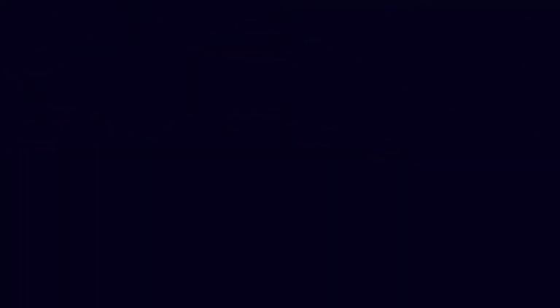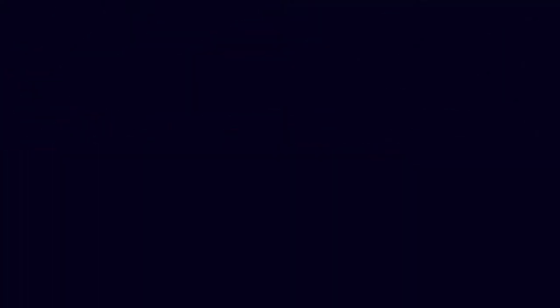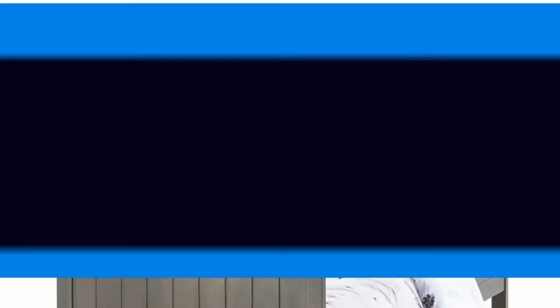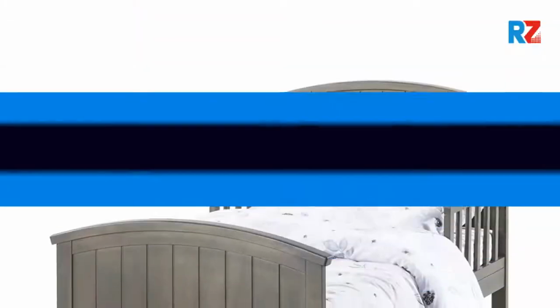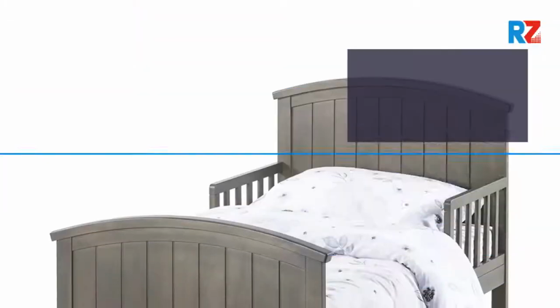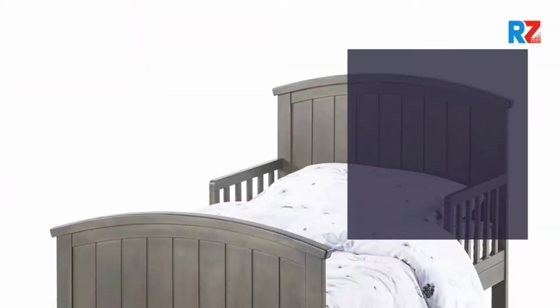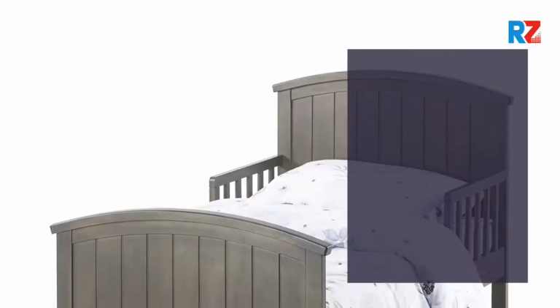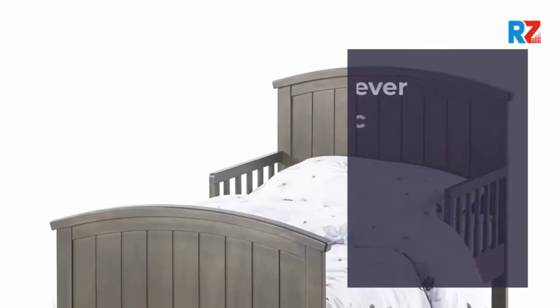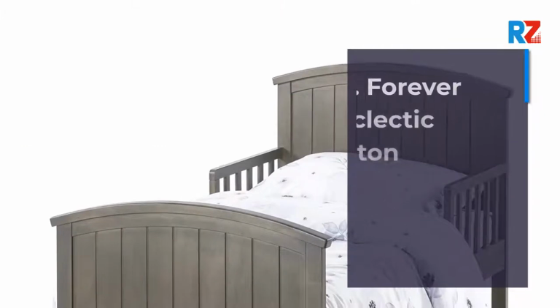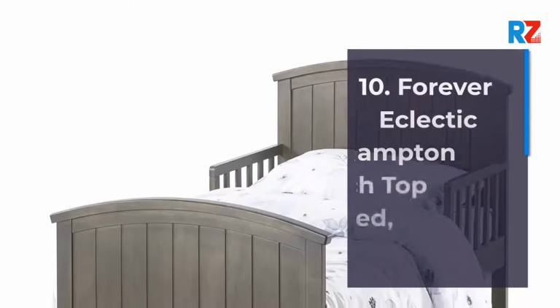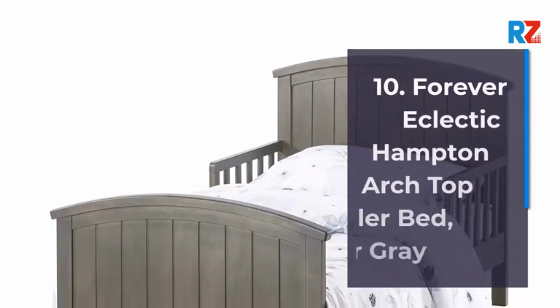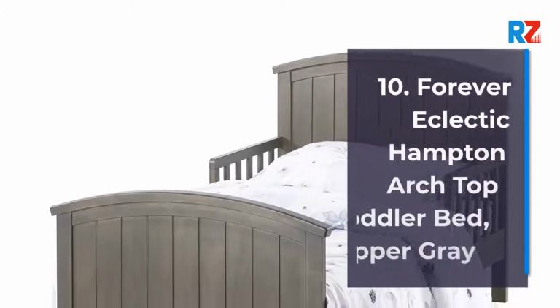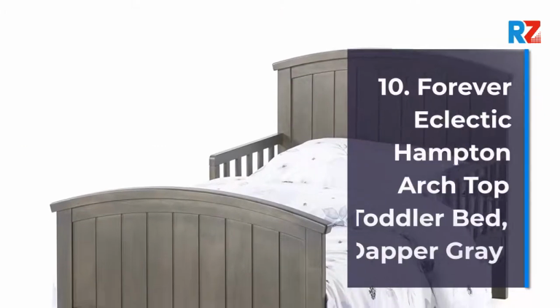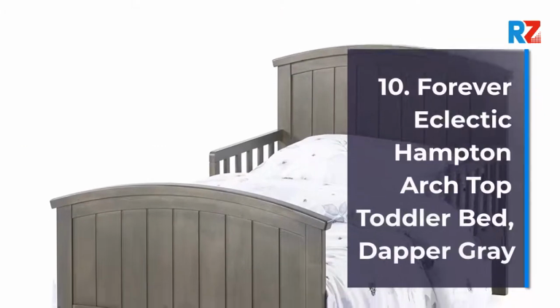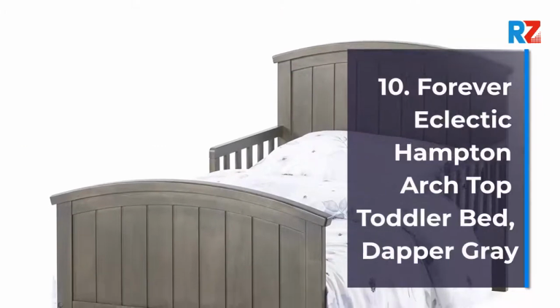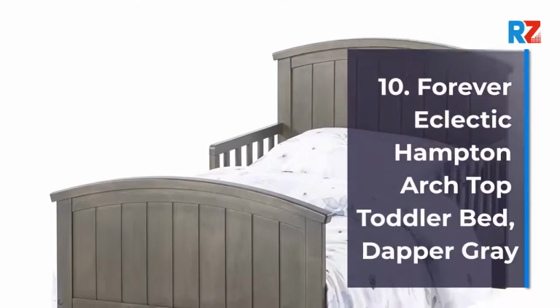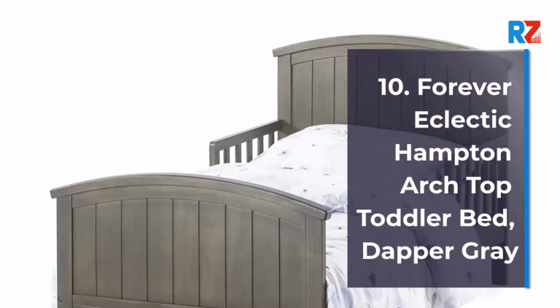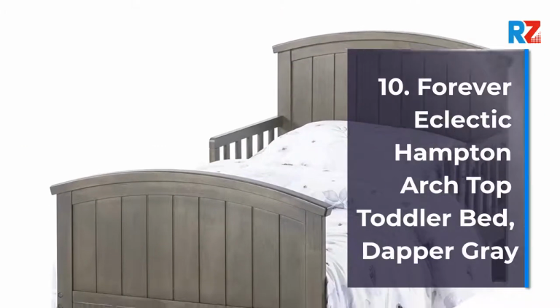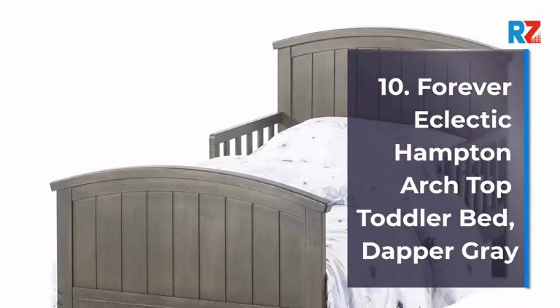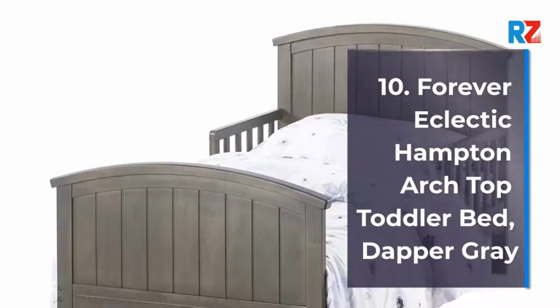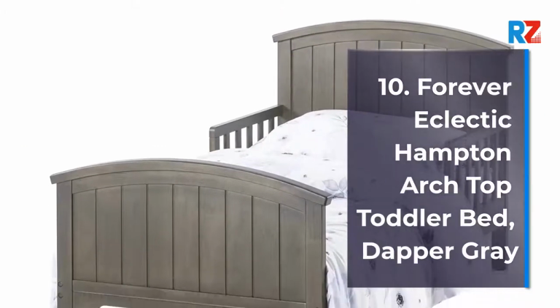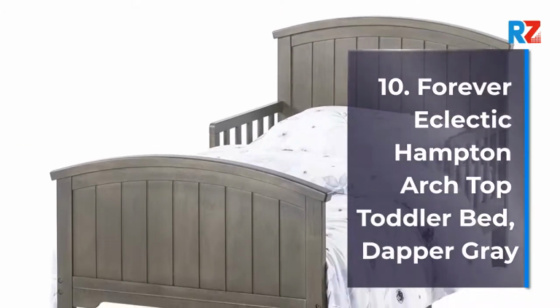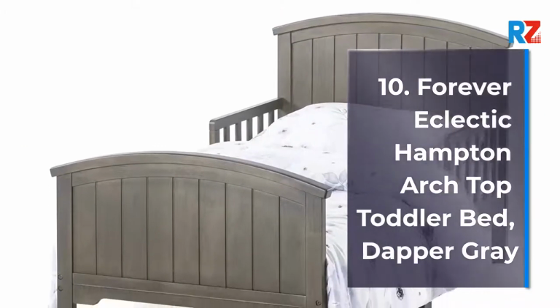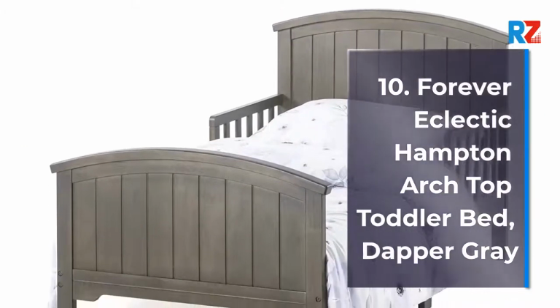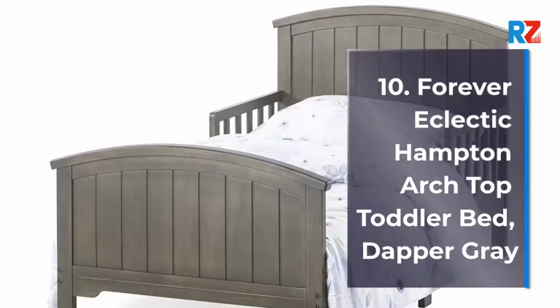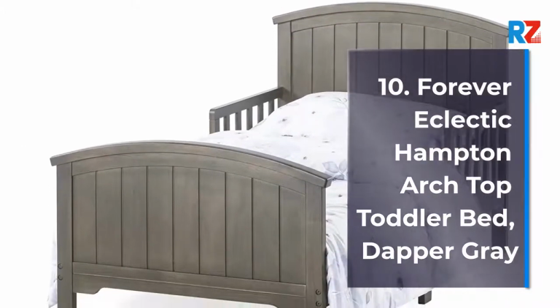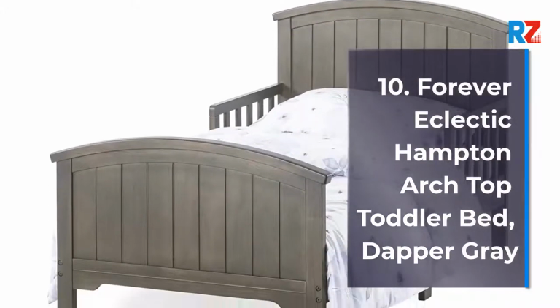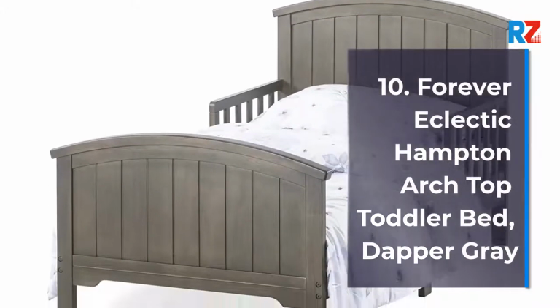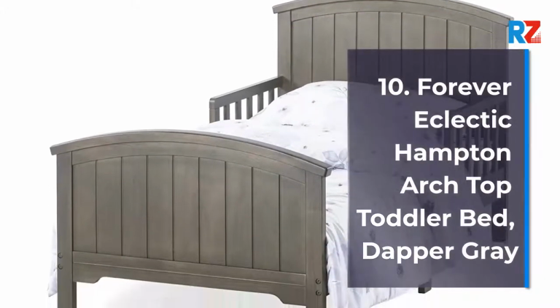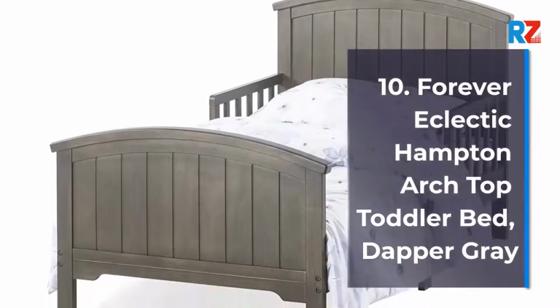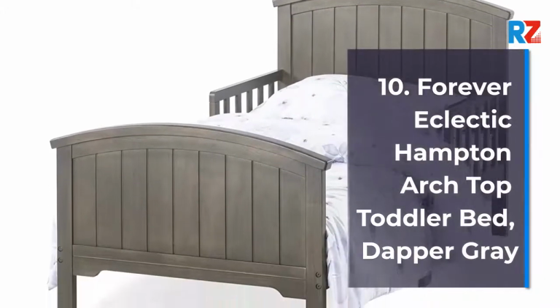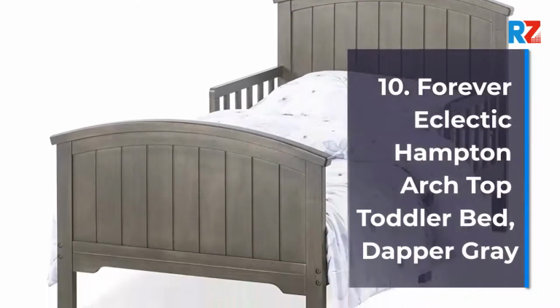10. Forever Eclectic Hampton Arch Top Toddler Bed, Dapper Gray.